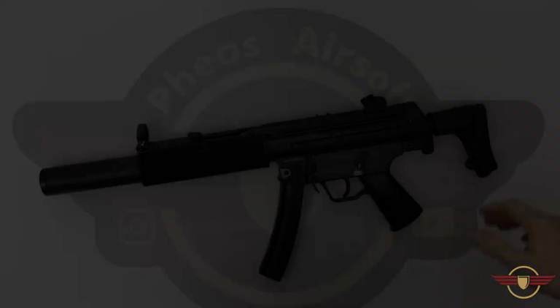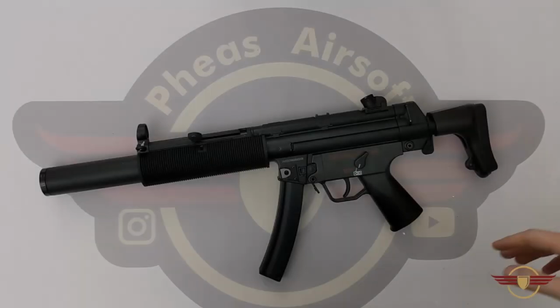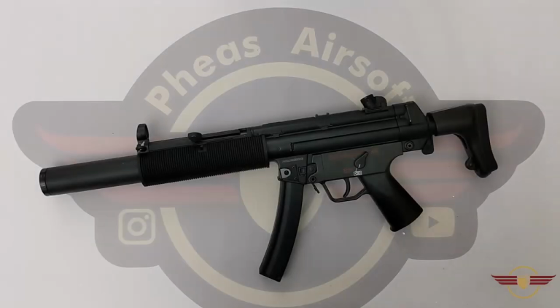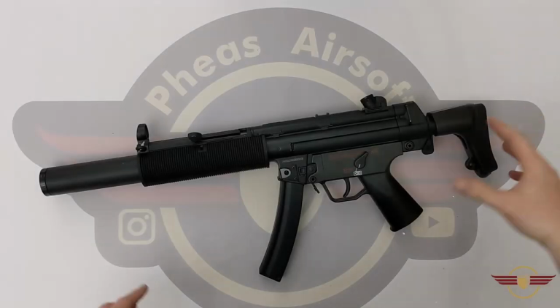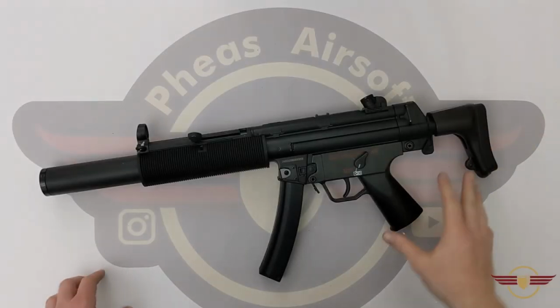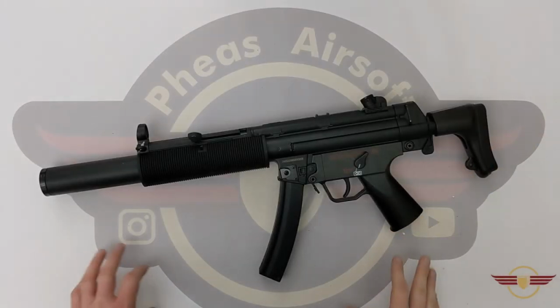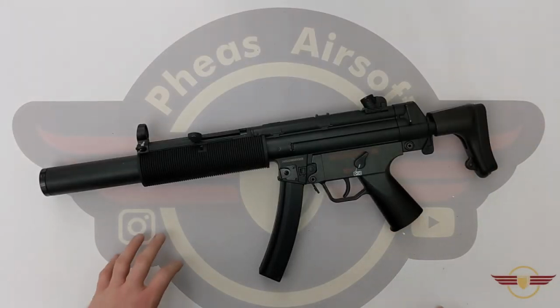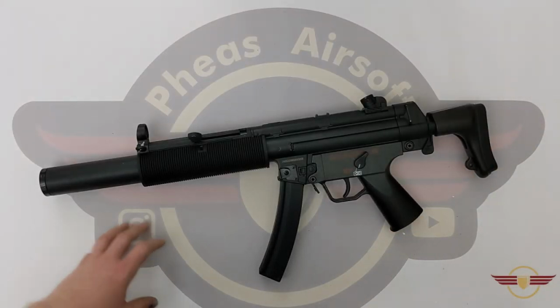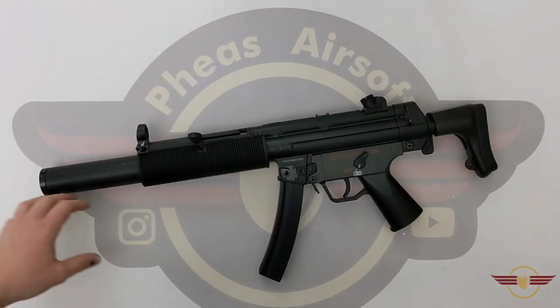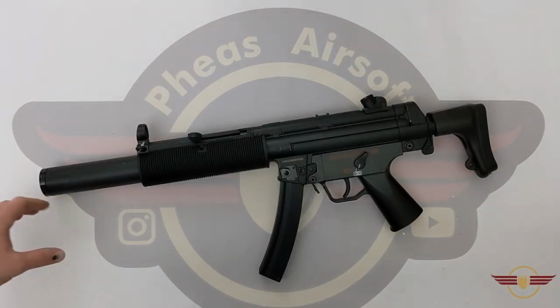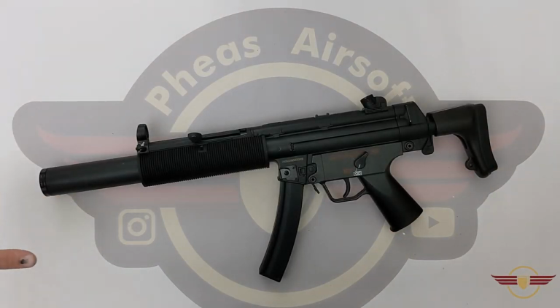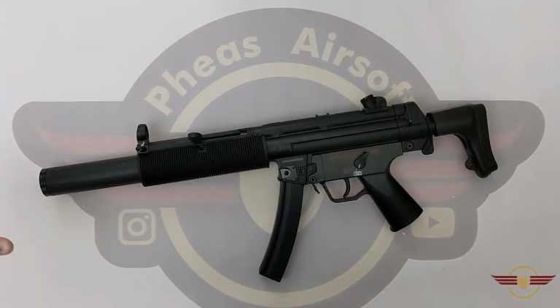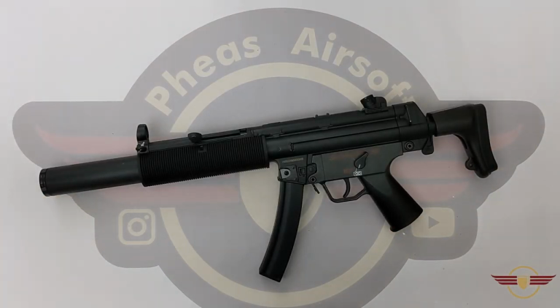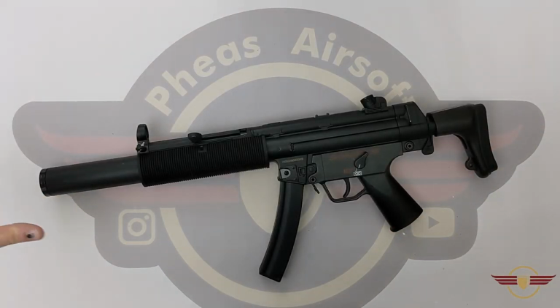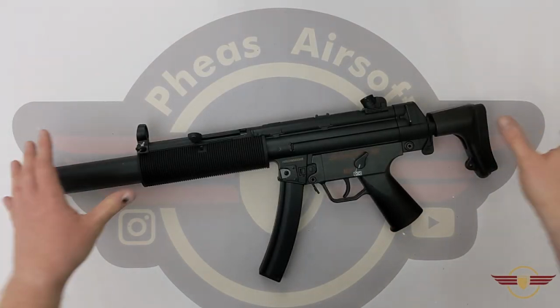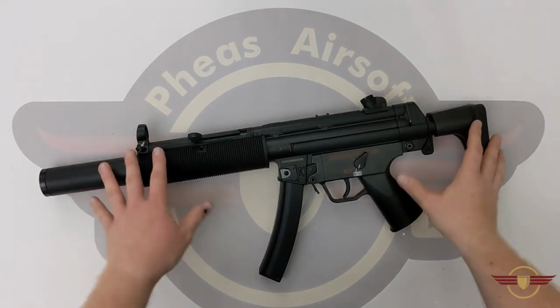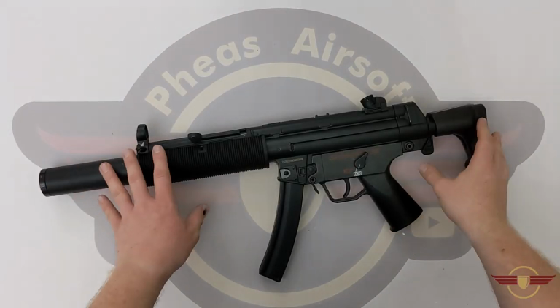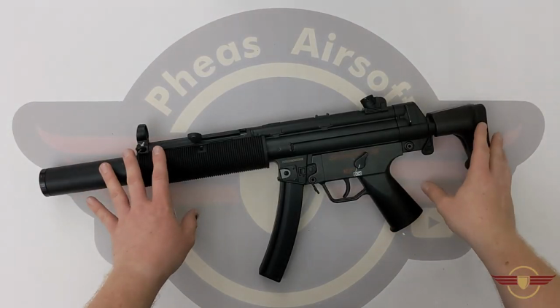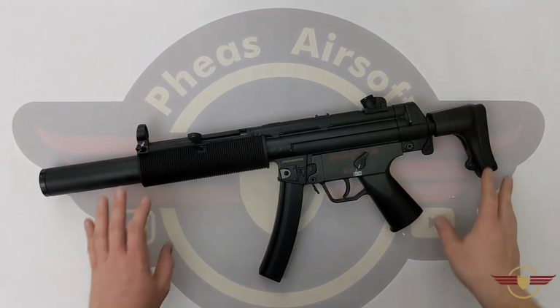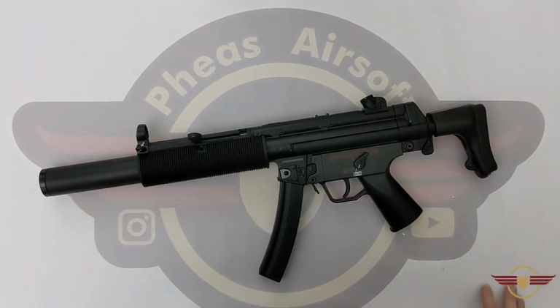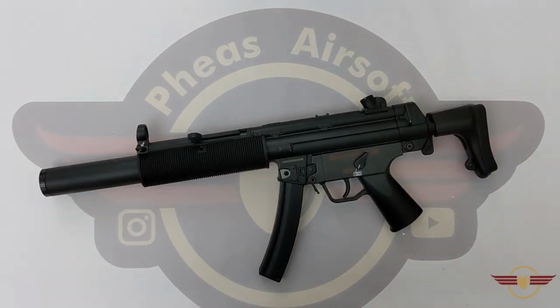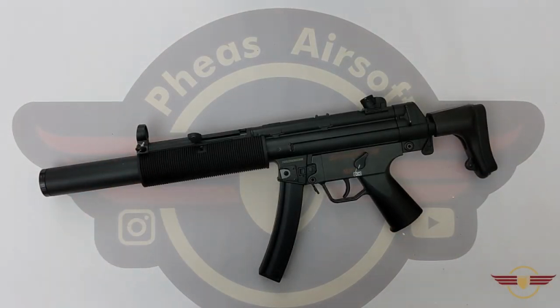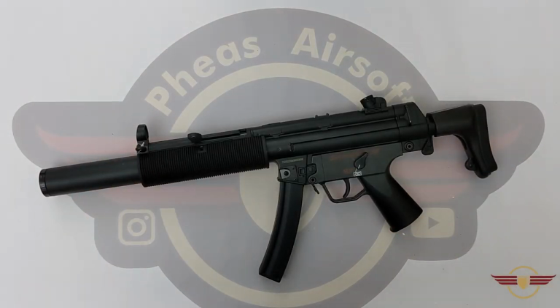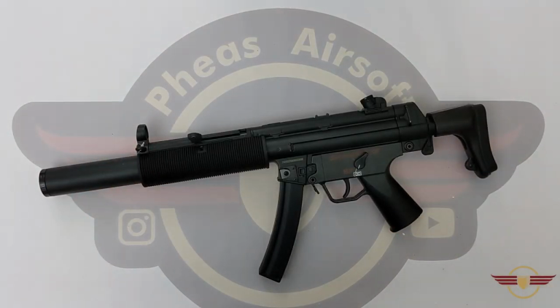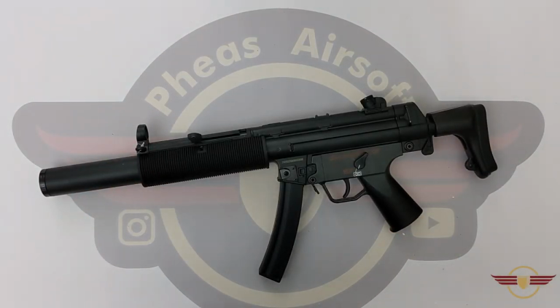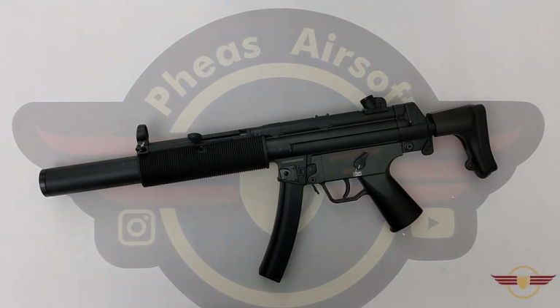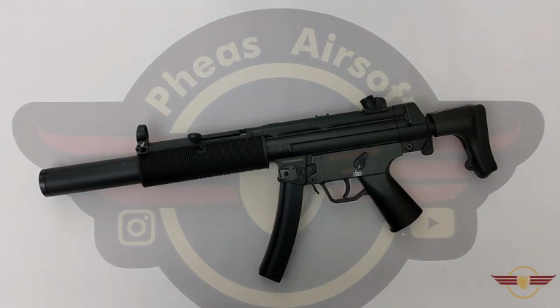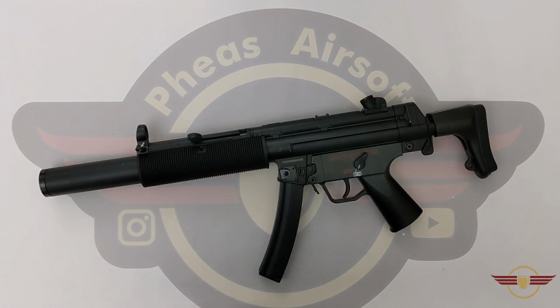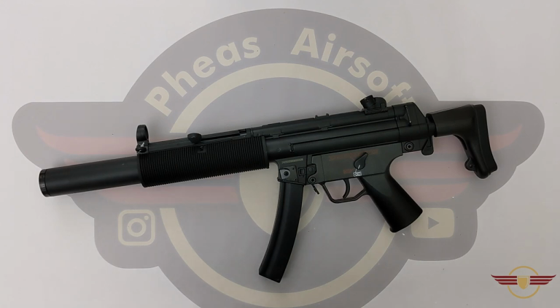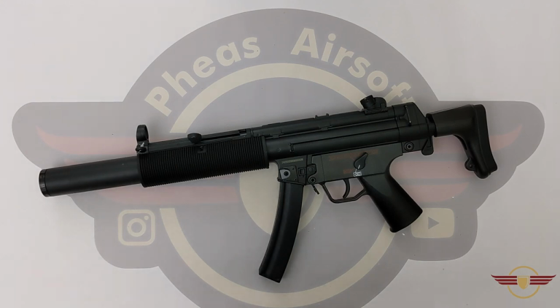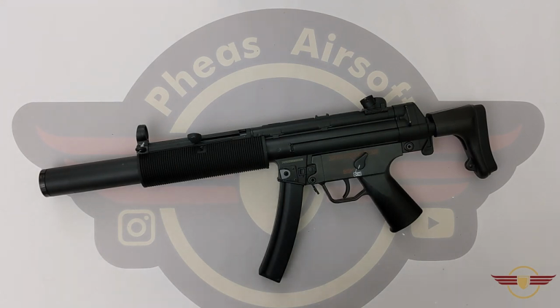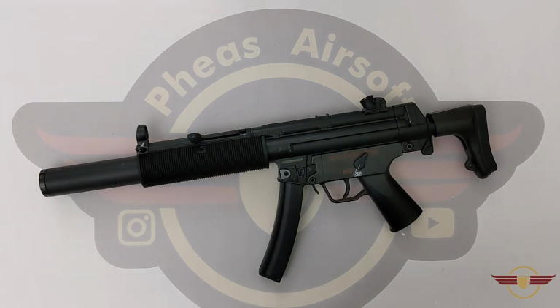Hey guys, welcome to Fez Air Software. Today I'm going to be unboxing the JG067 from Chingon.